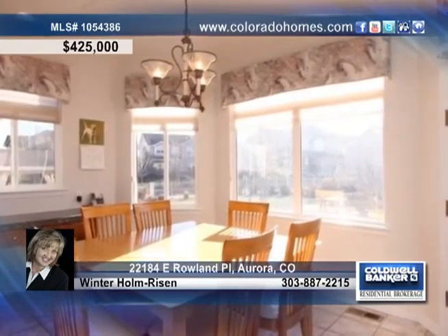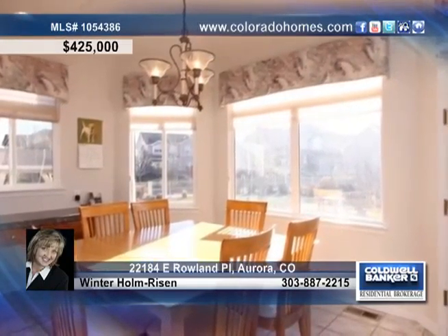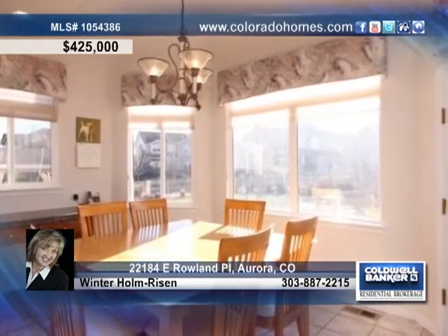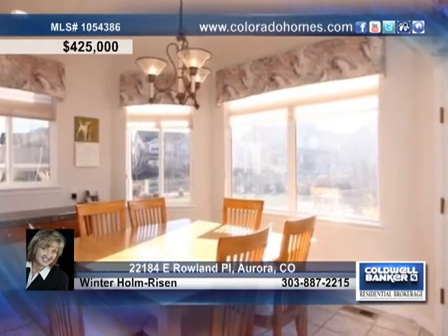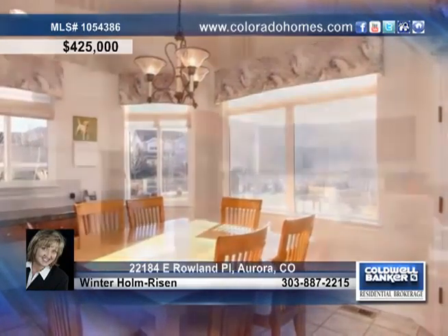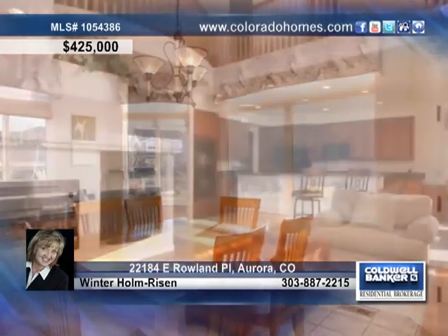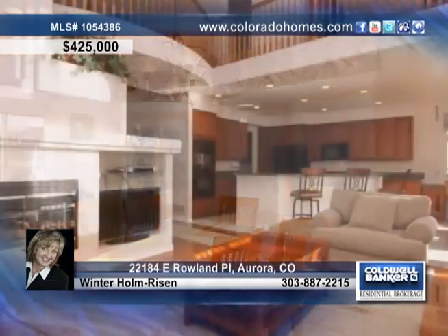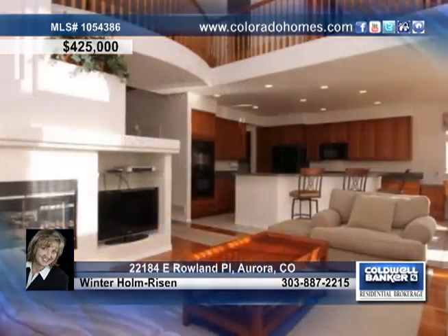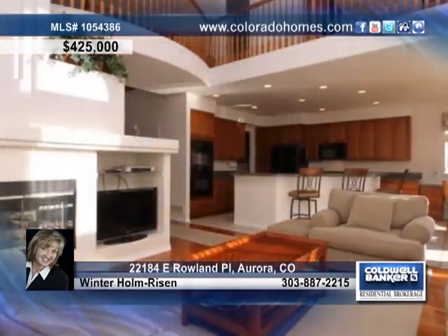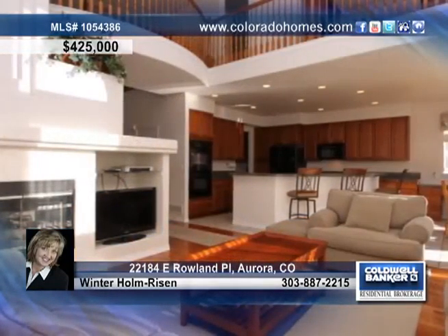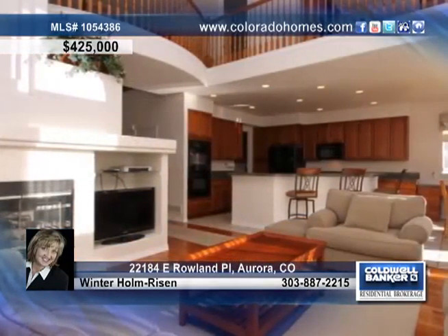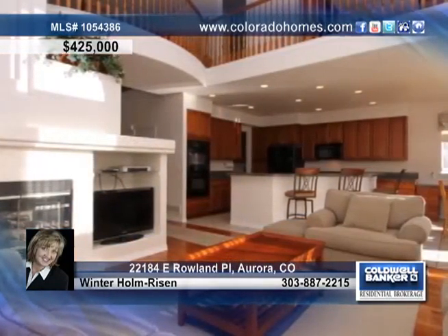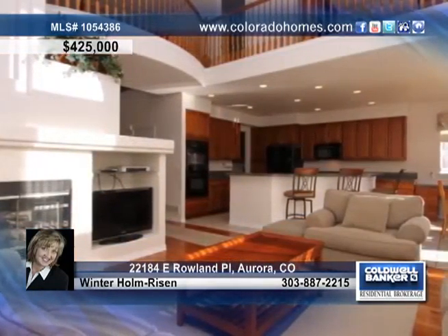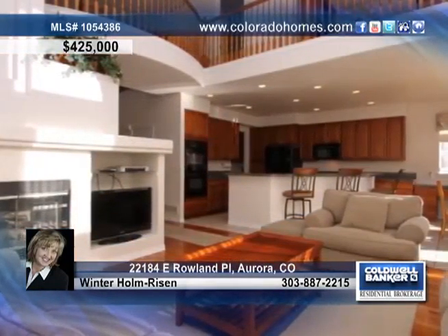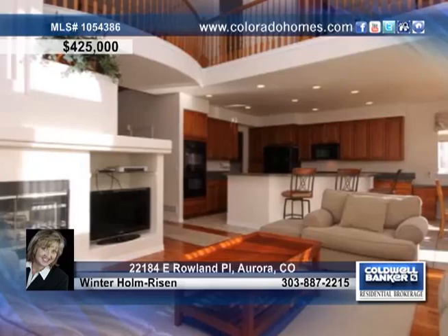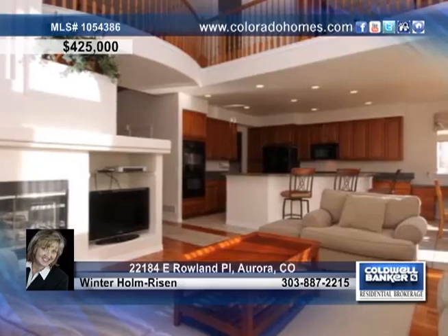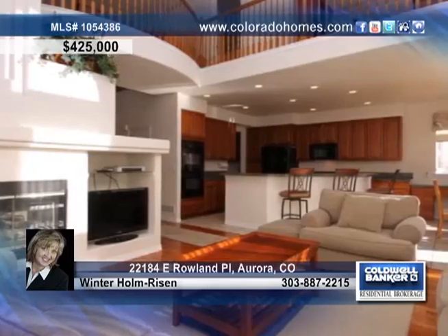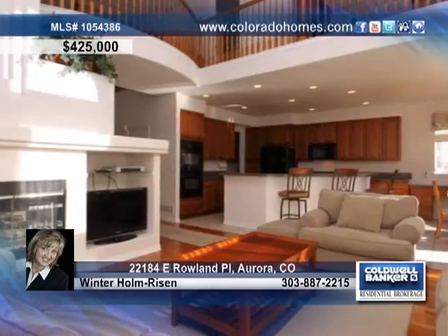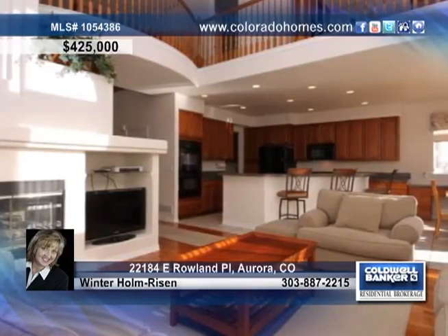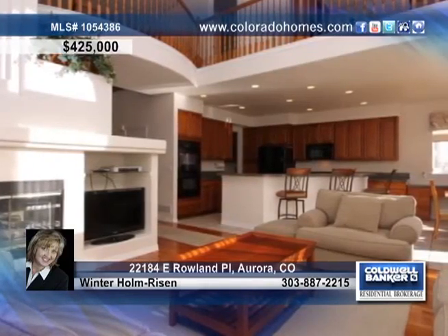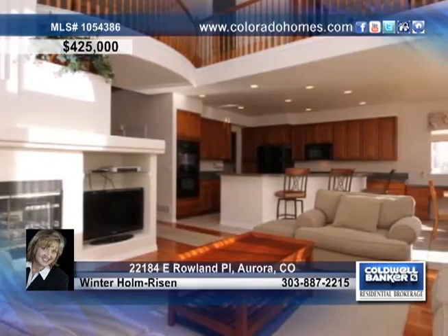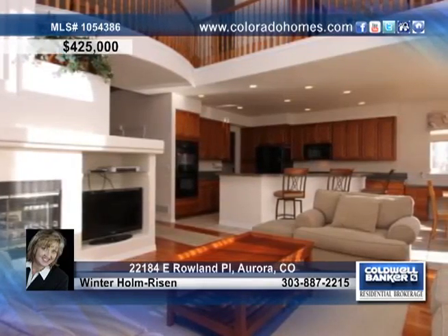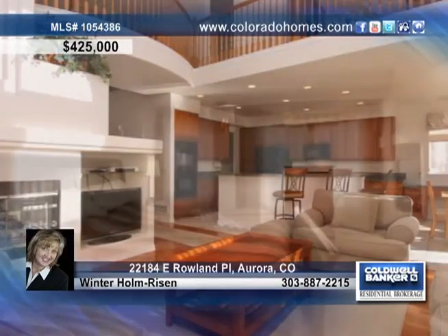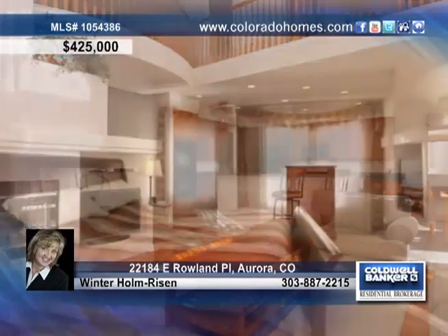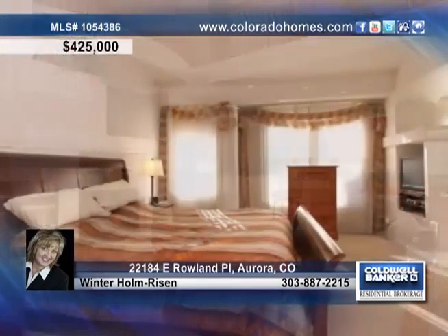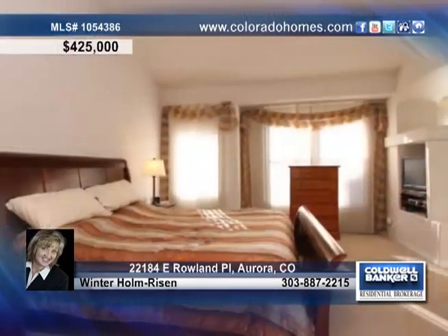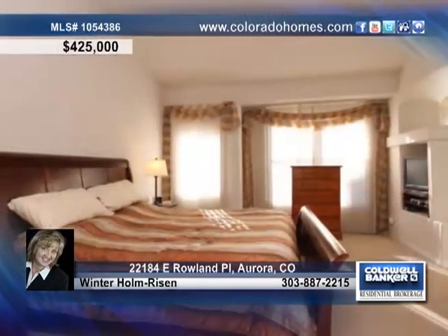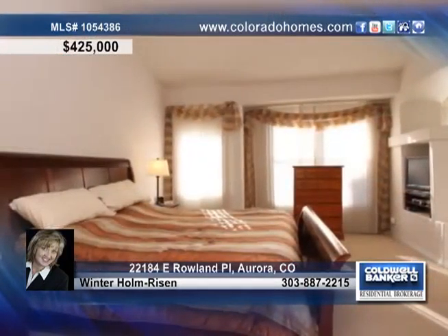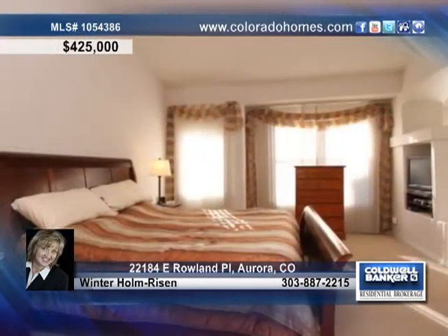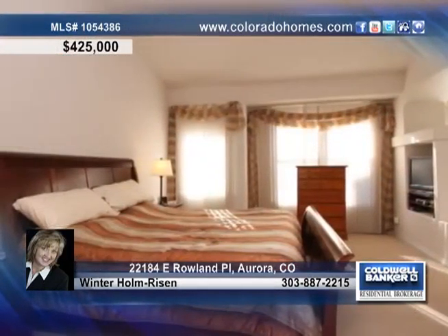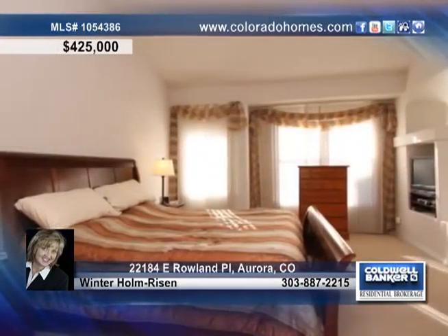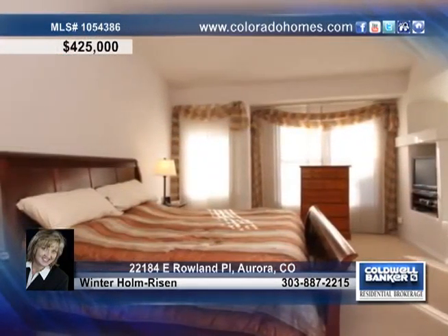If you like to entertain, this is the house for you. The kitchen opens to a spectacular great room with a view of the room from the upper level.